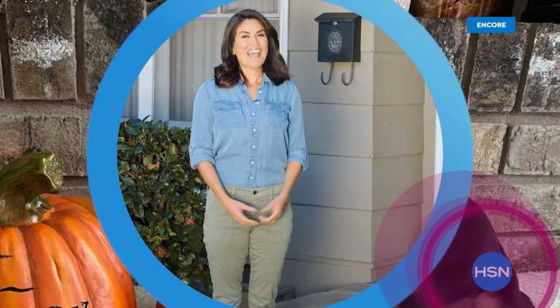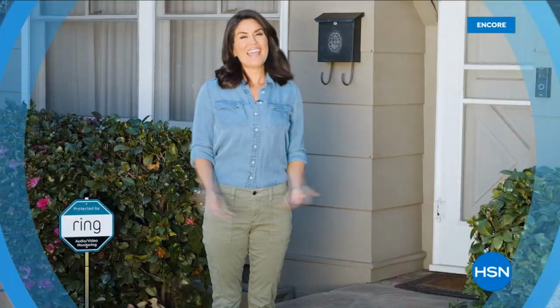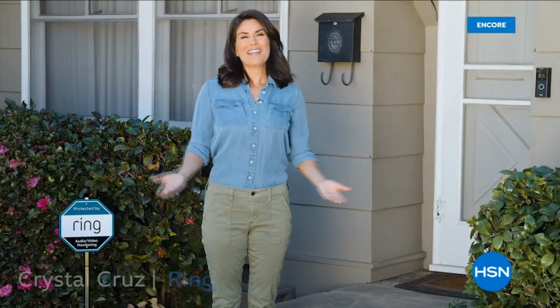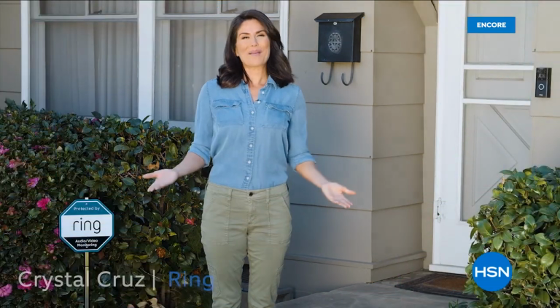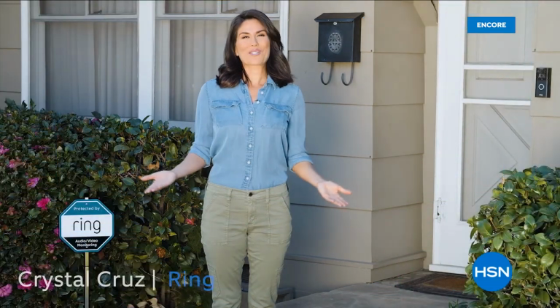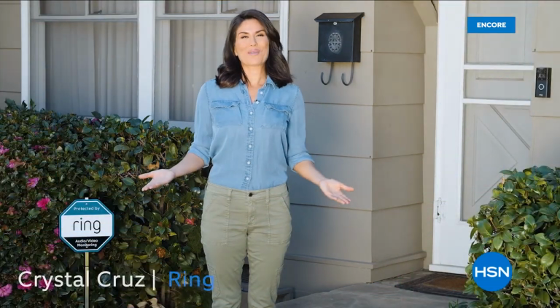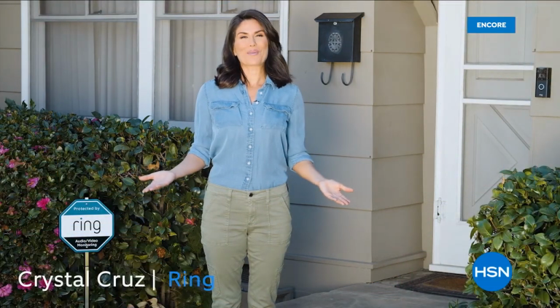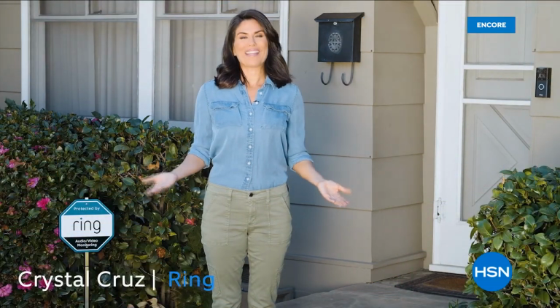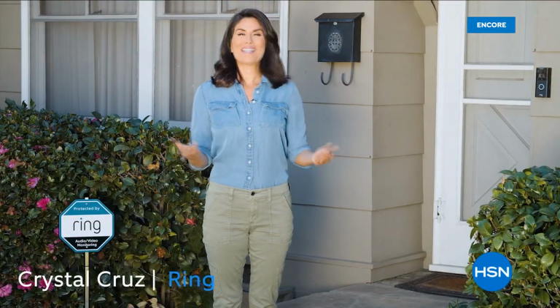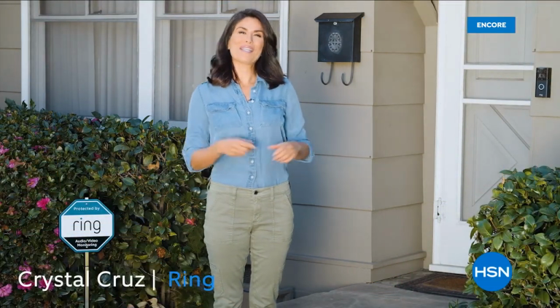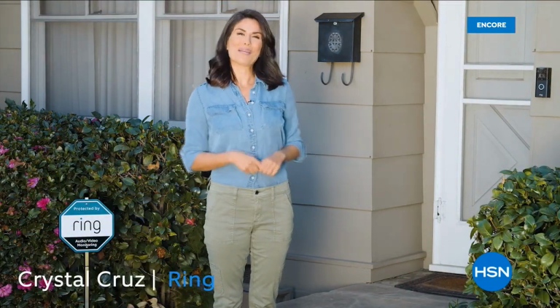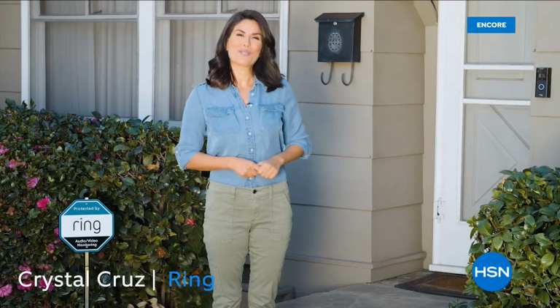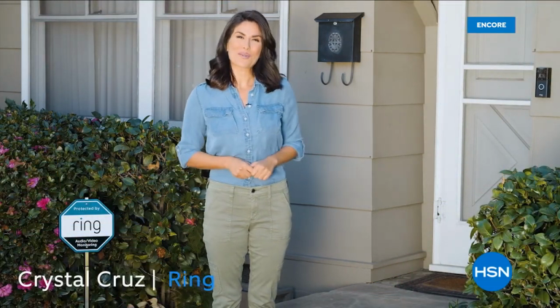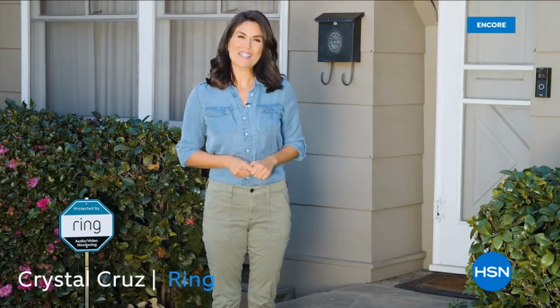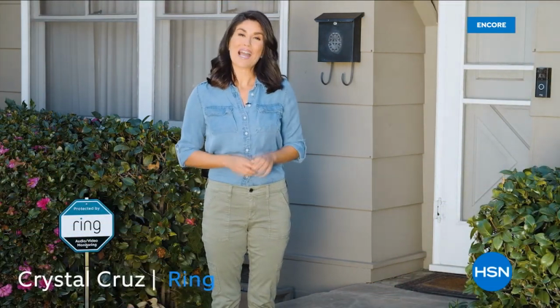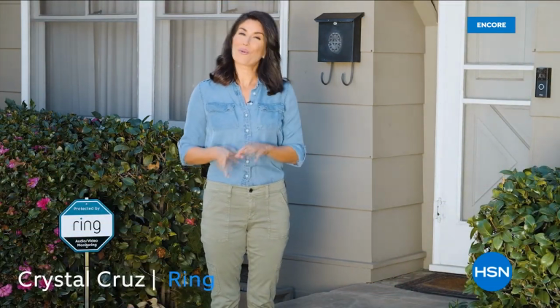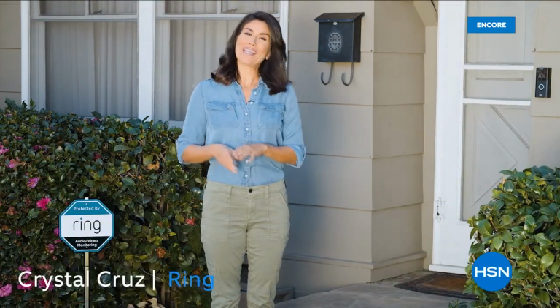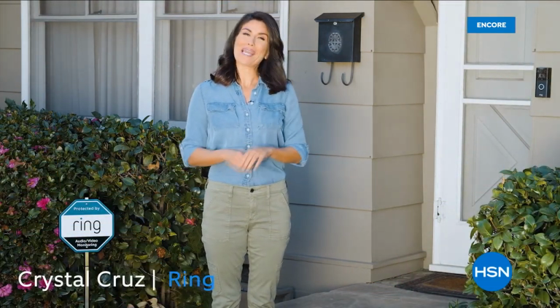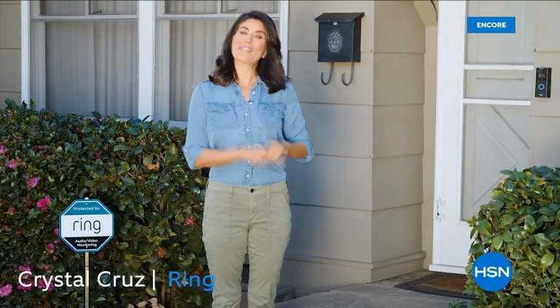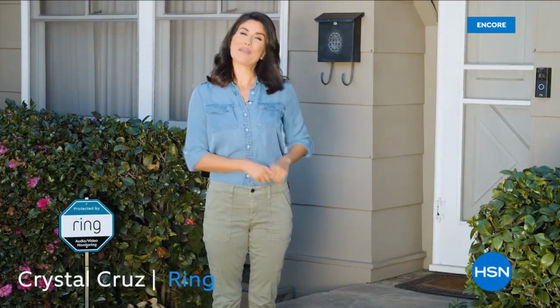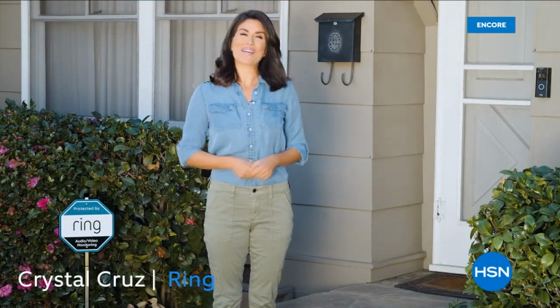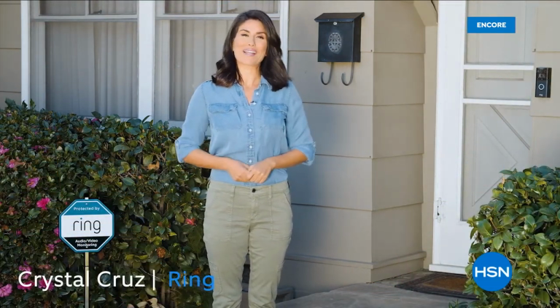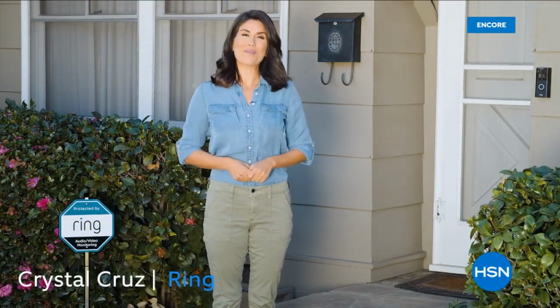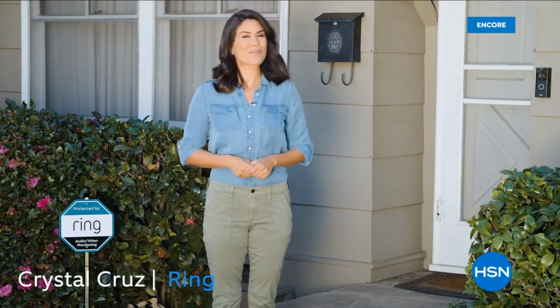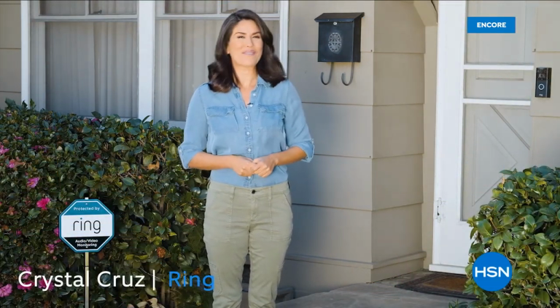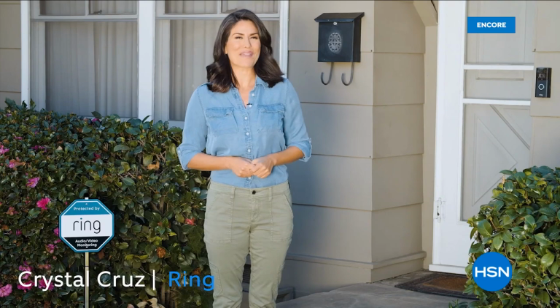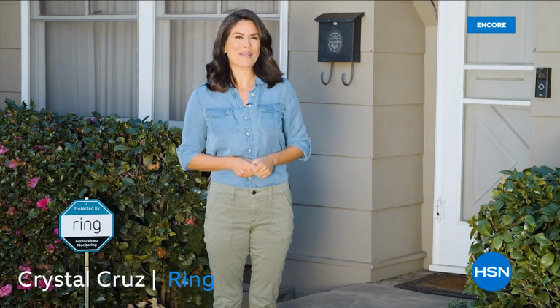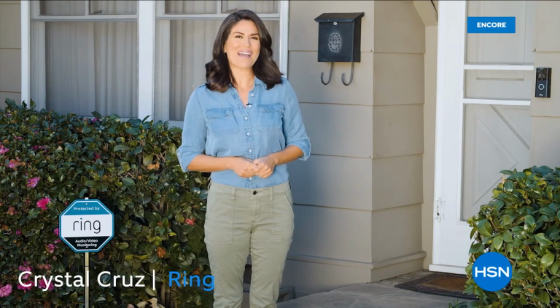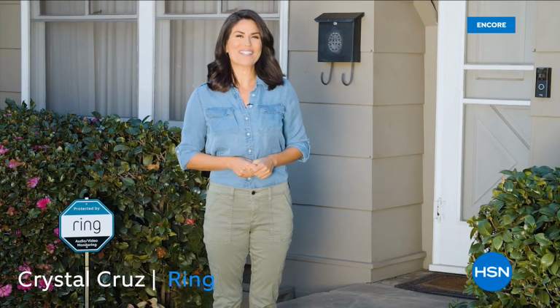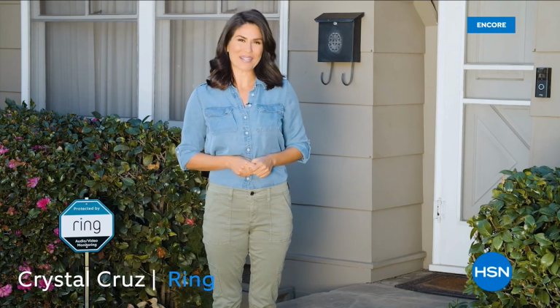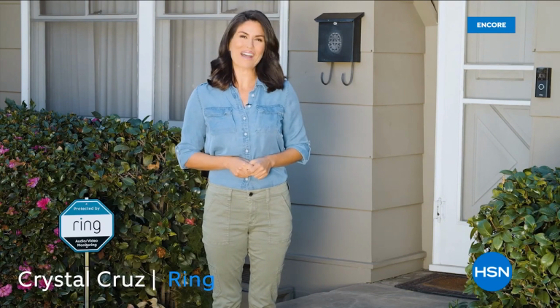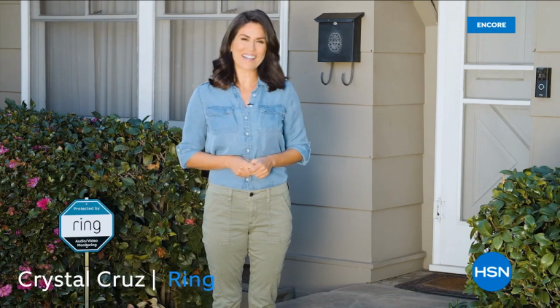Hey there, I'm Pistol with Ring and this week's neighborhood stories: how Ring cams and Amazon Echo helped save the family pet during a fire.